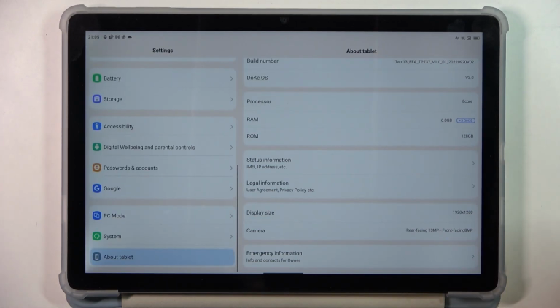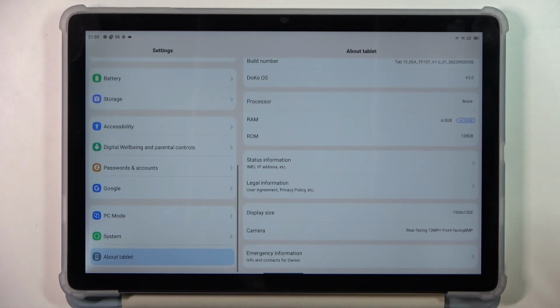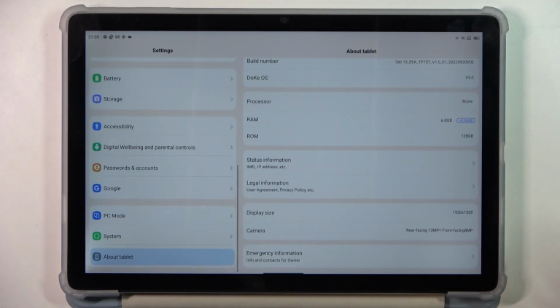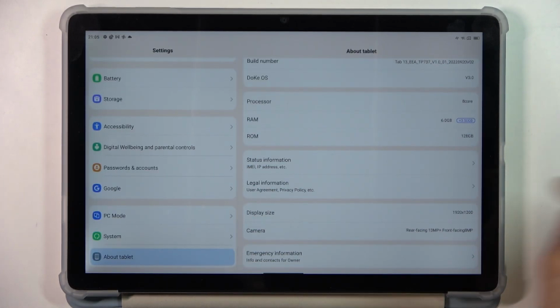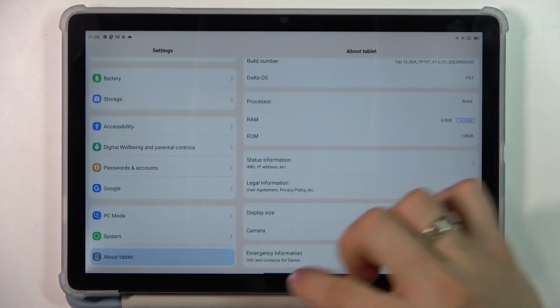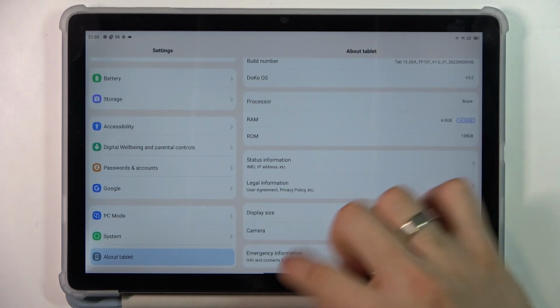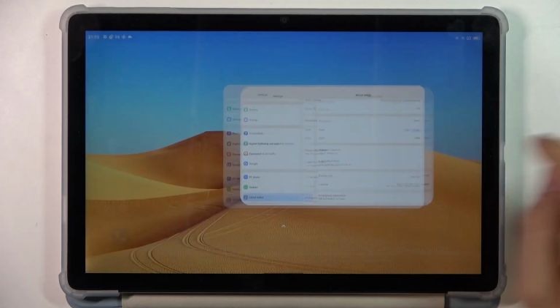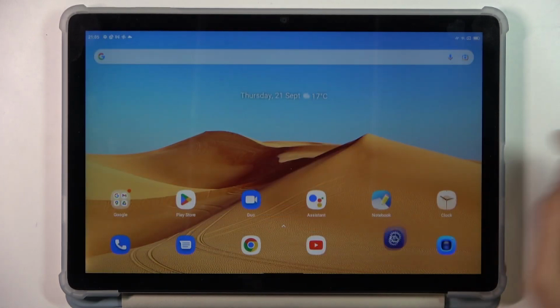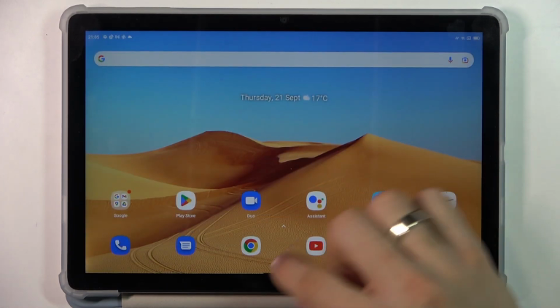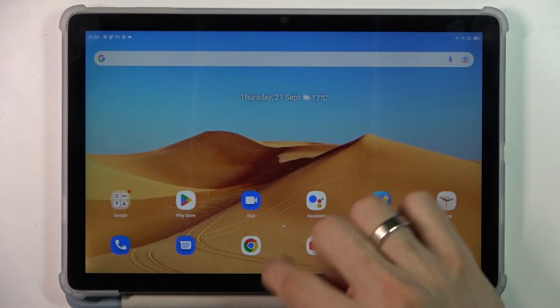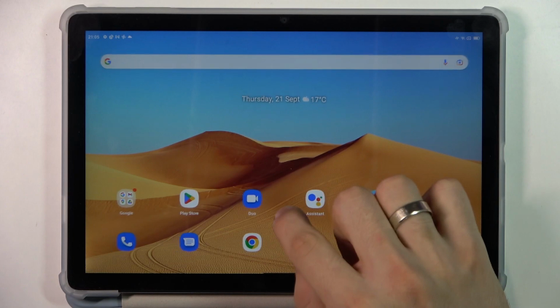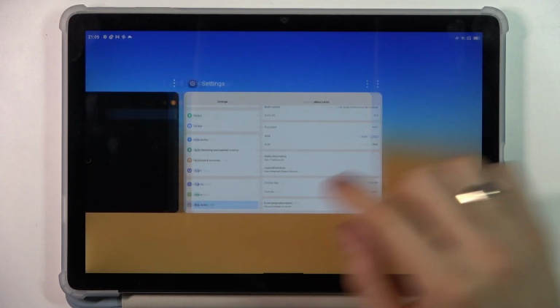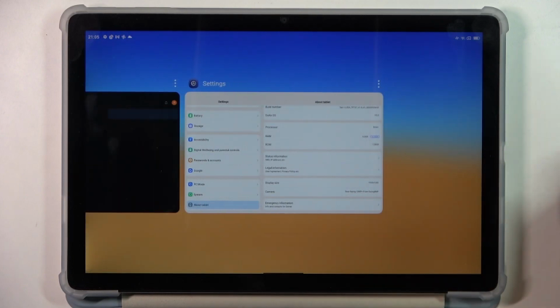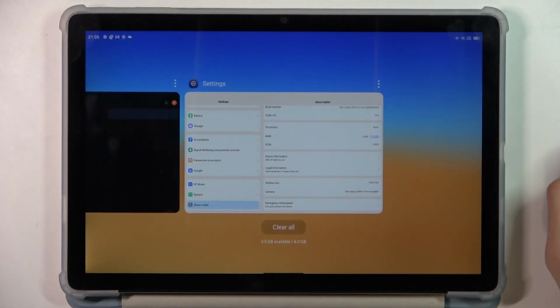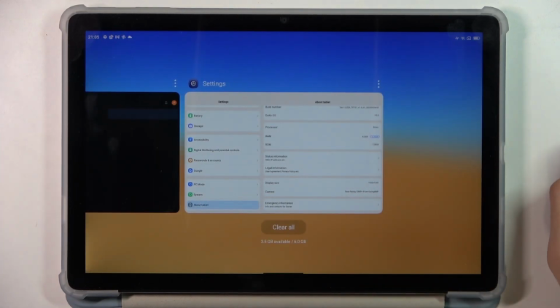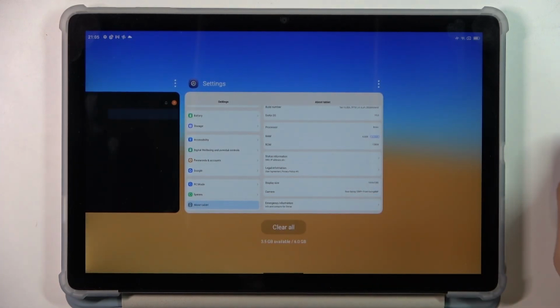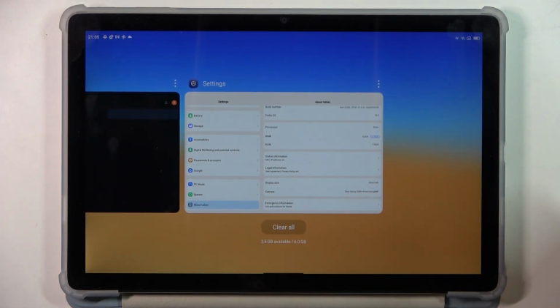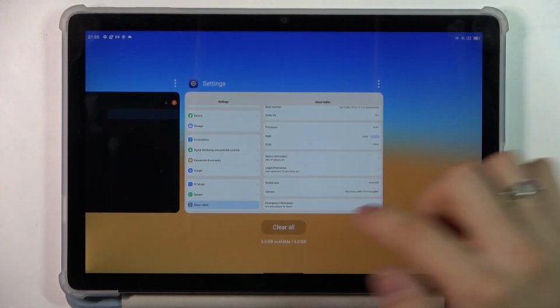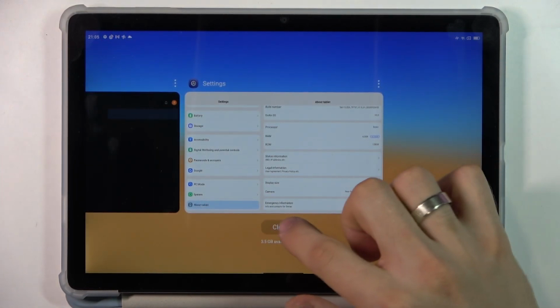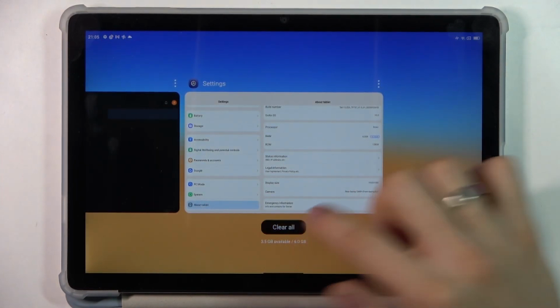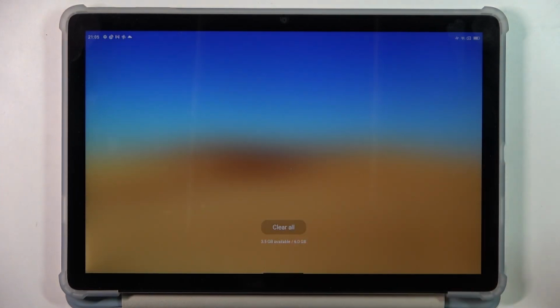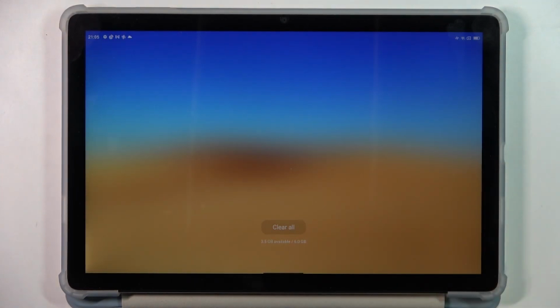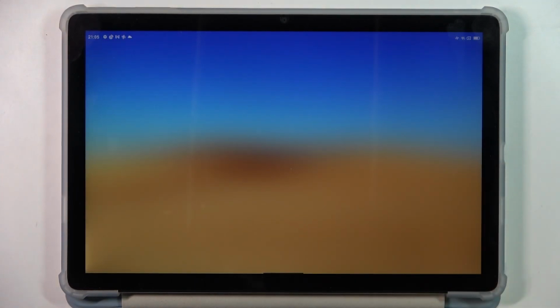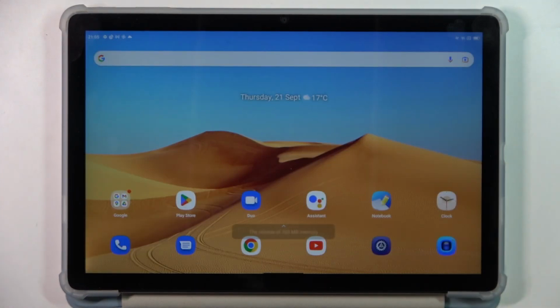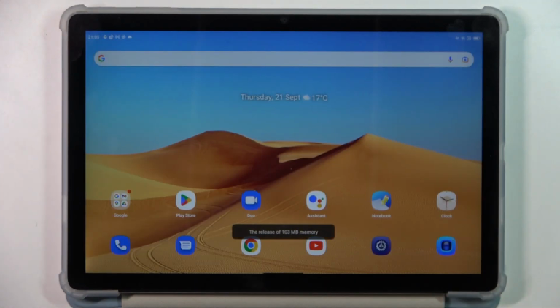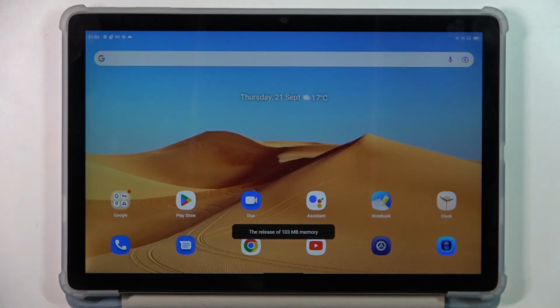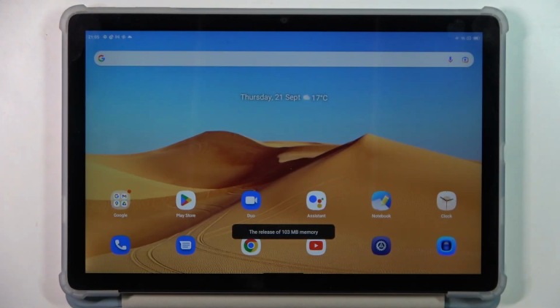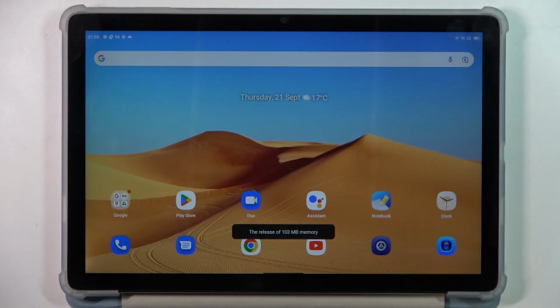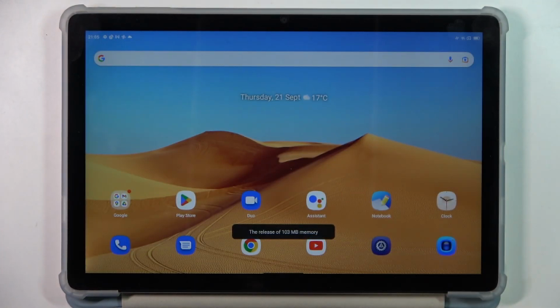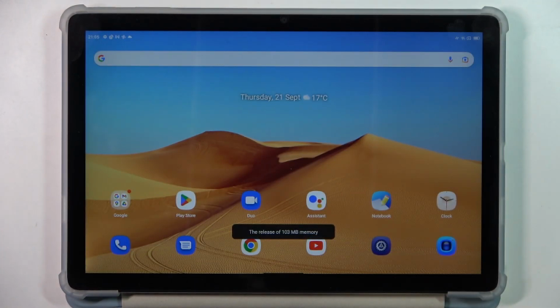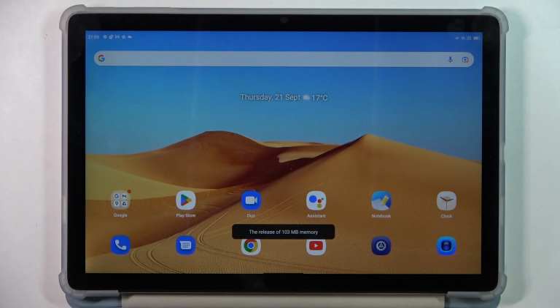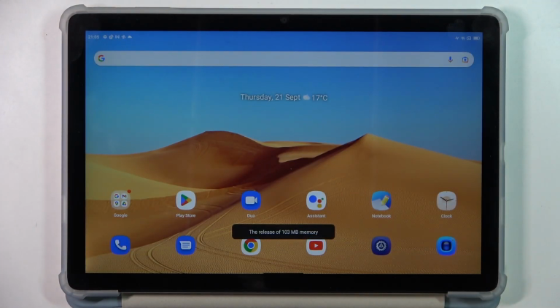And the last thing is to clear all applications from the RAM from time to time.